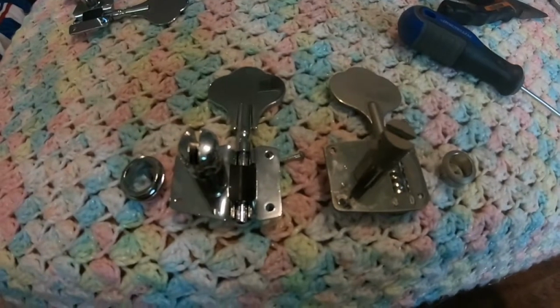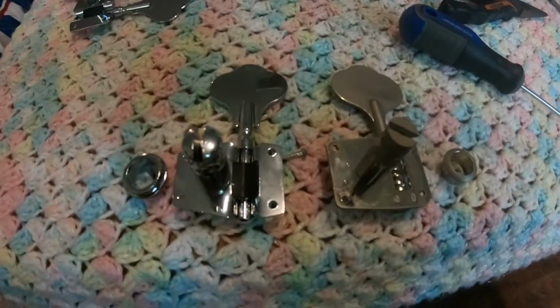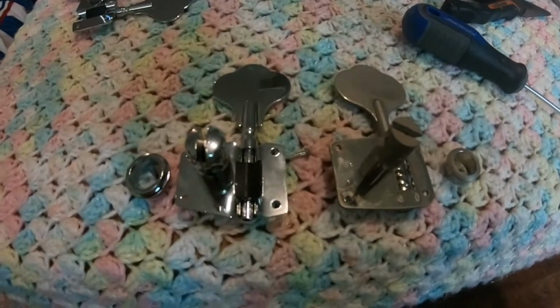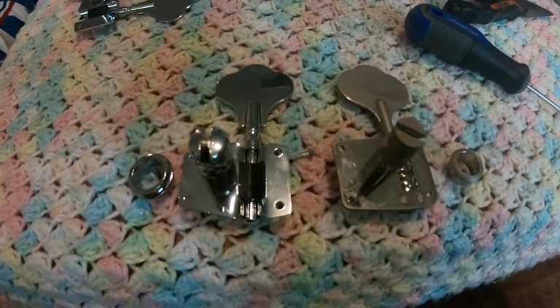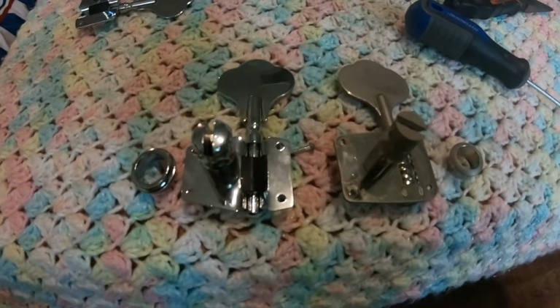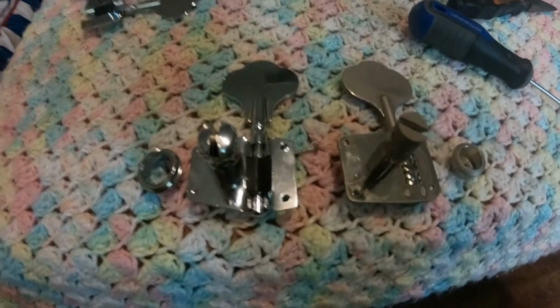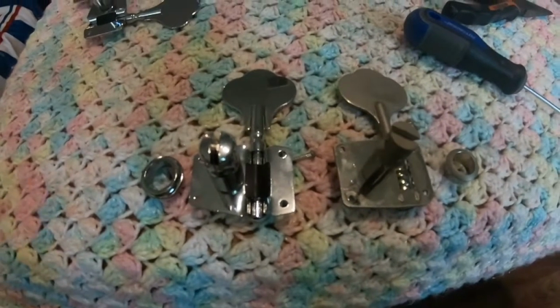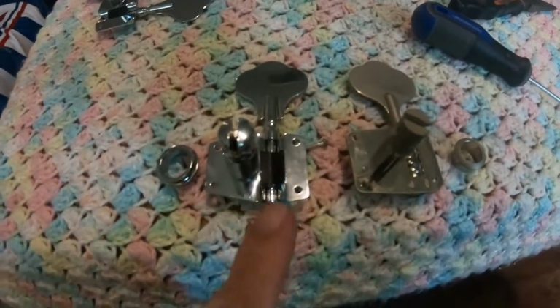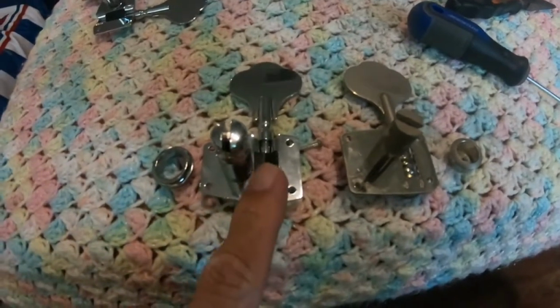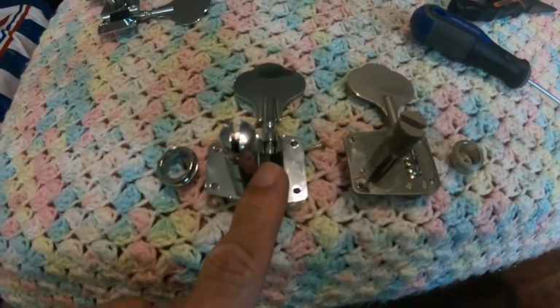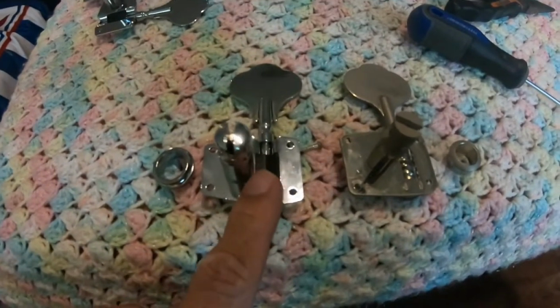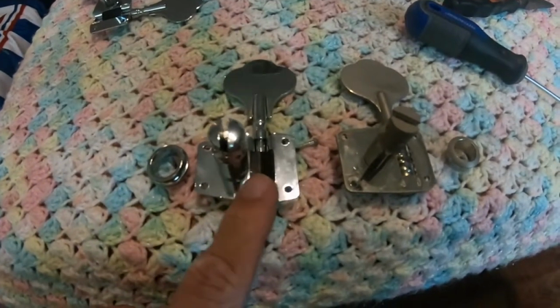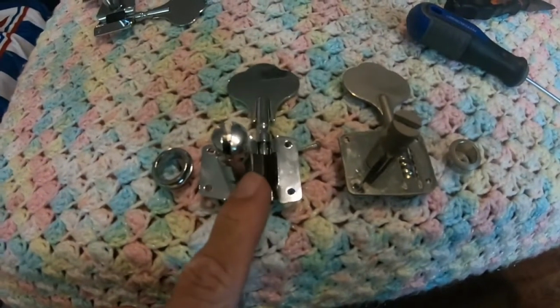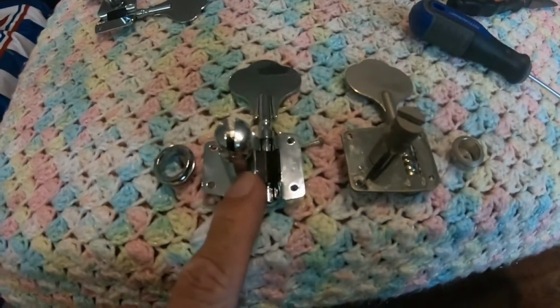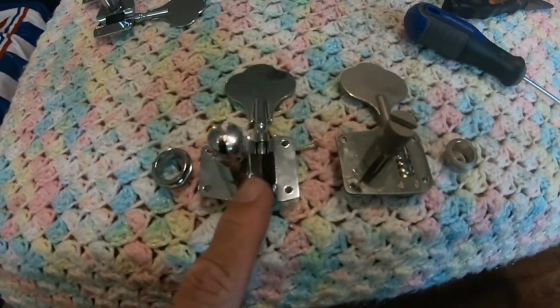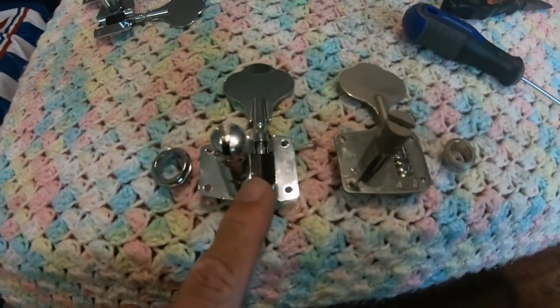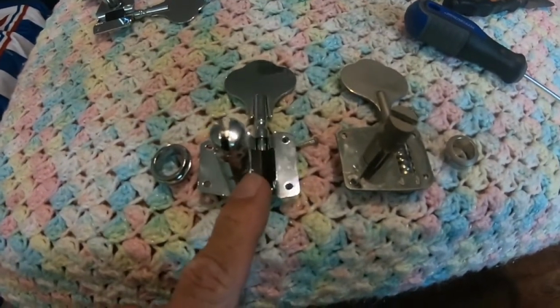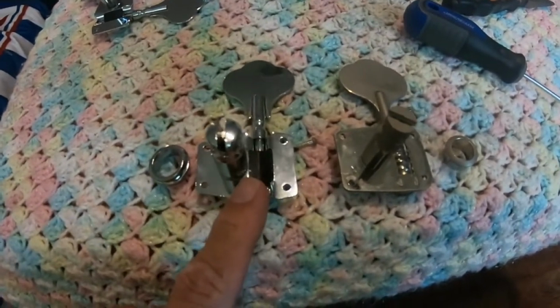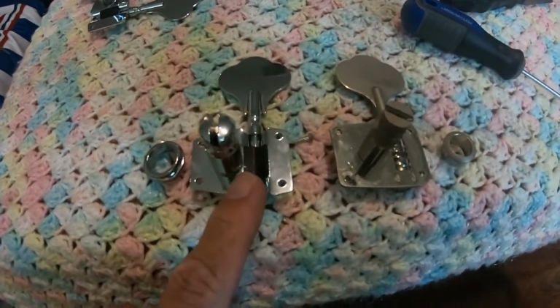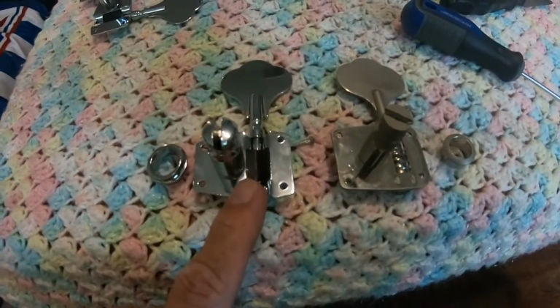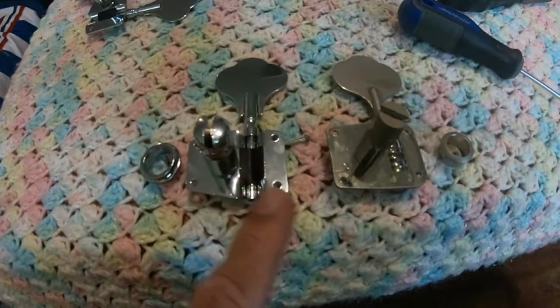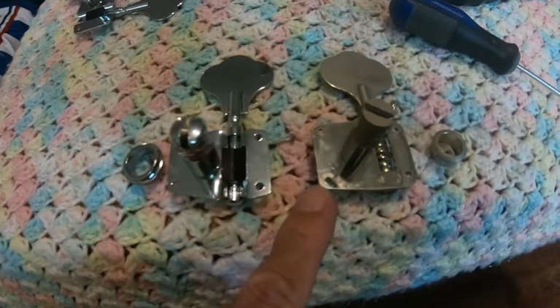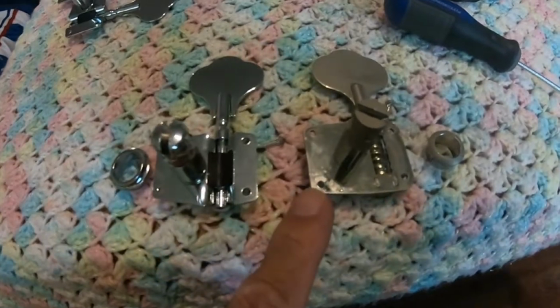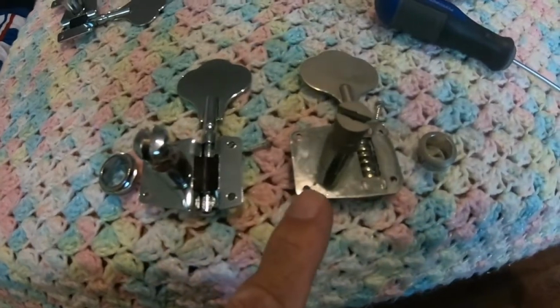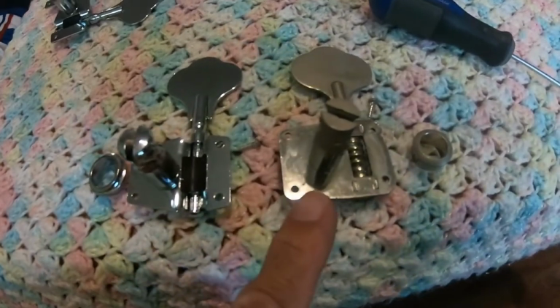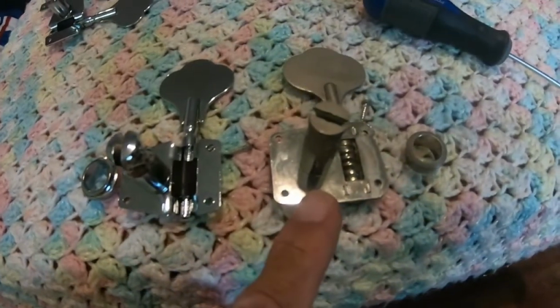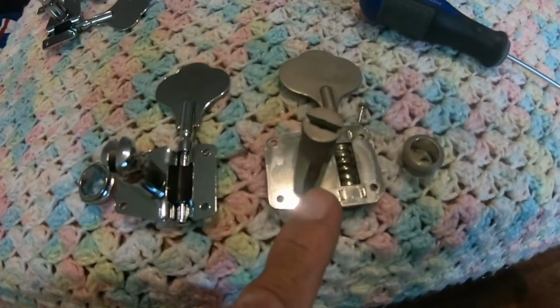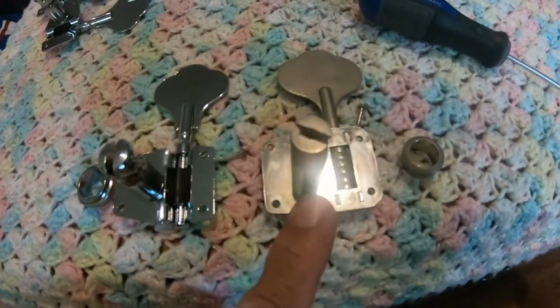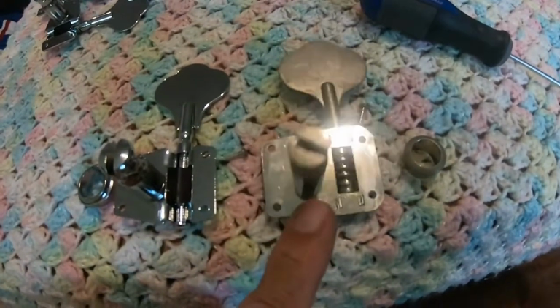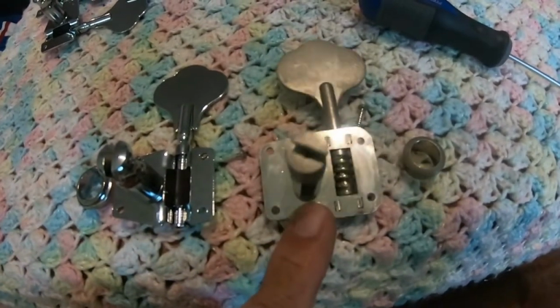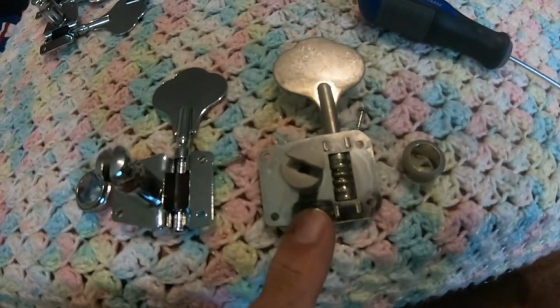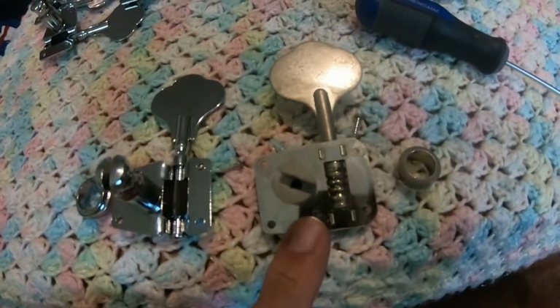Ito po yung papalitan ko. Ito yung bago — na chrome plated. Ito yung luma na stock.